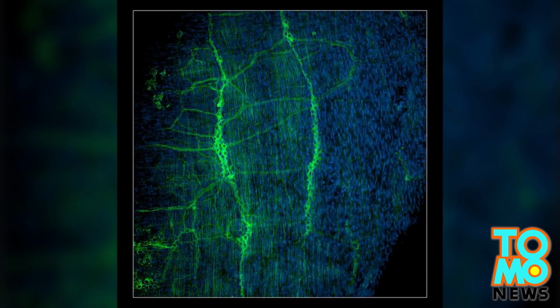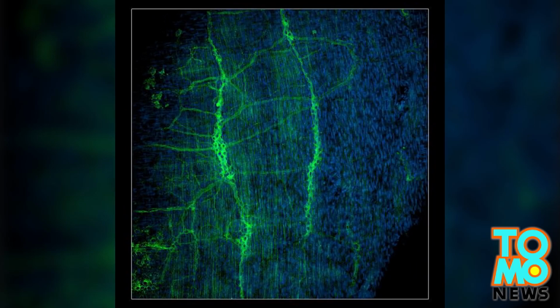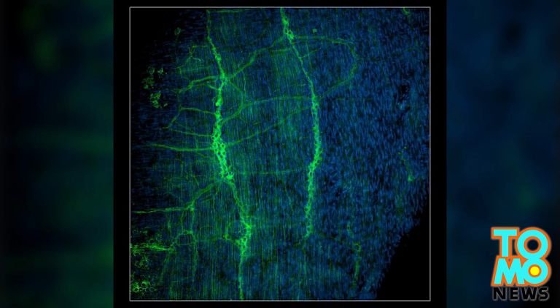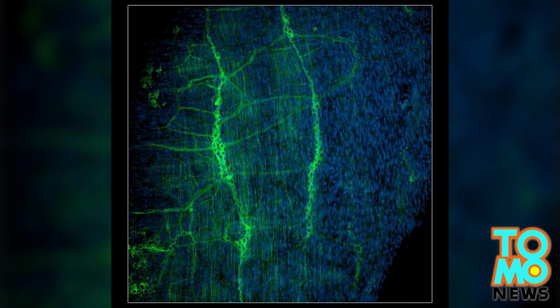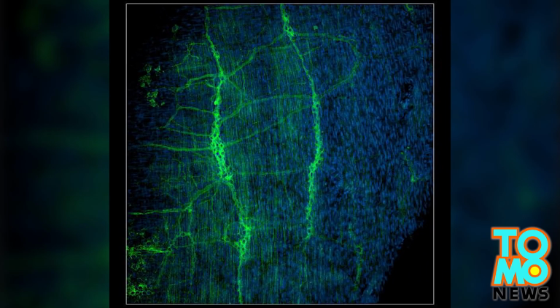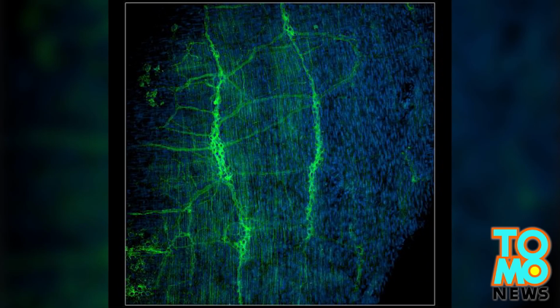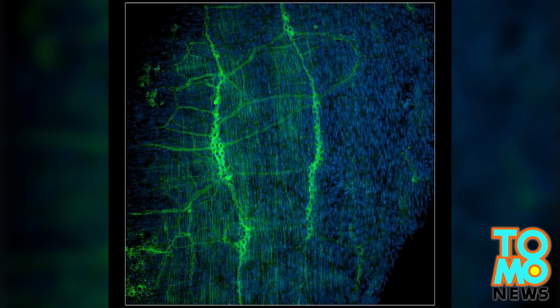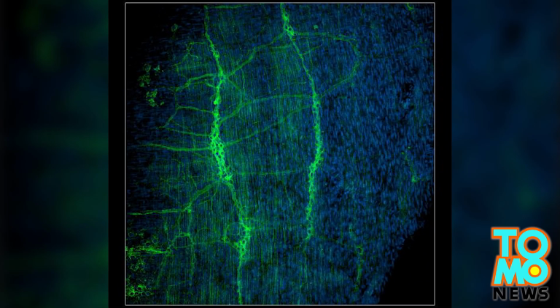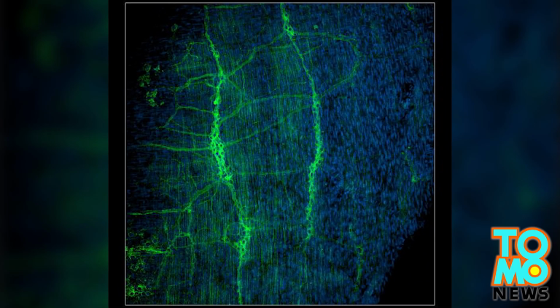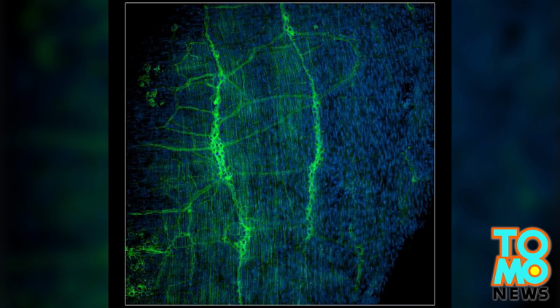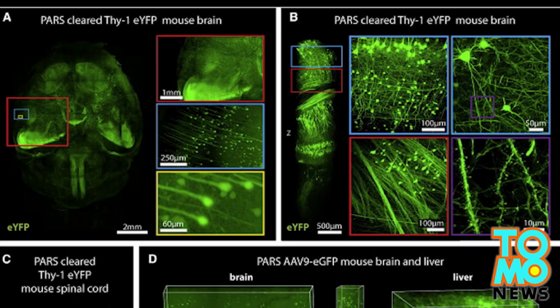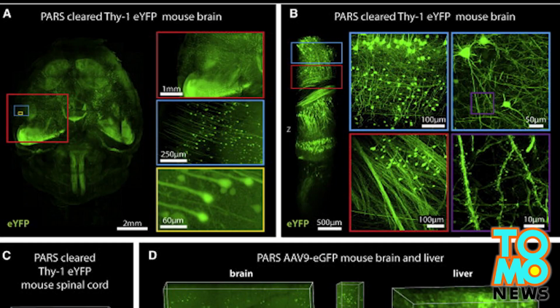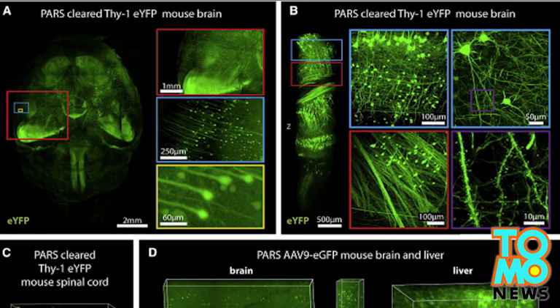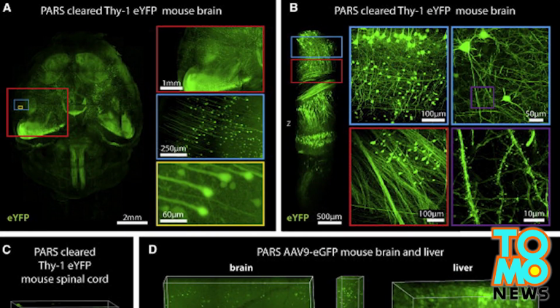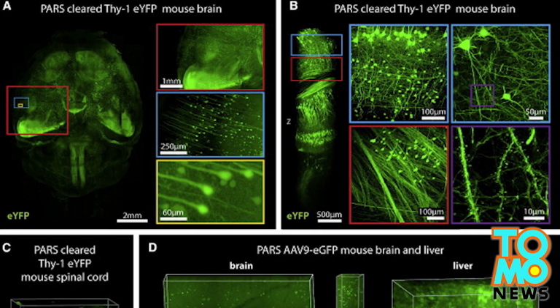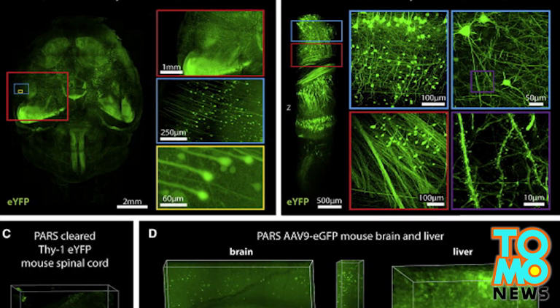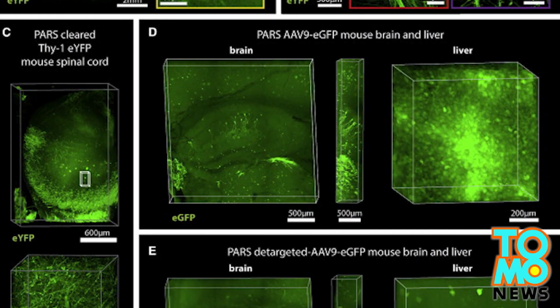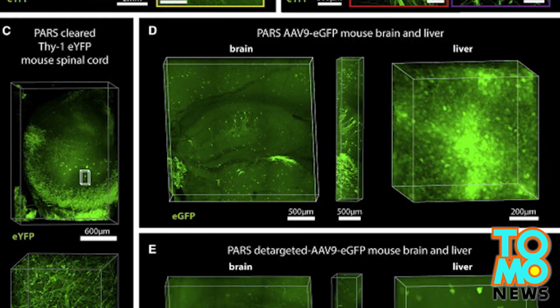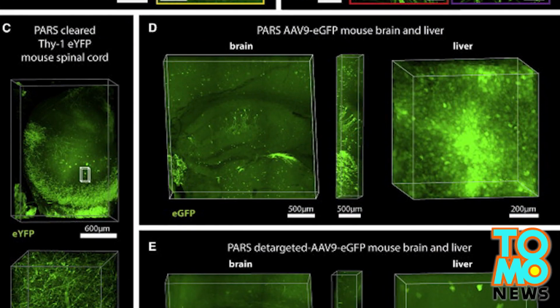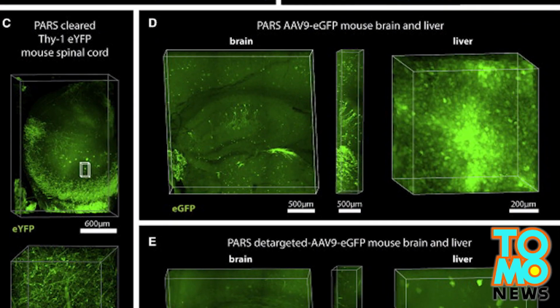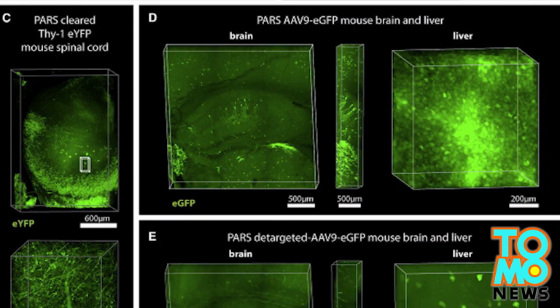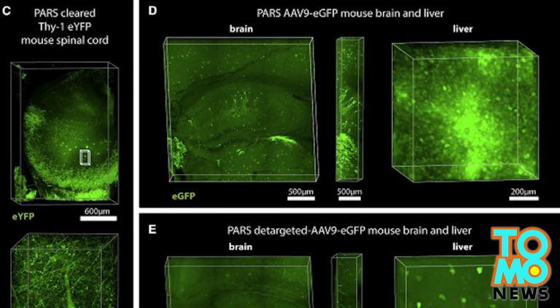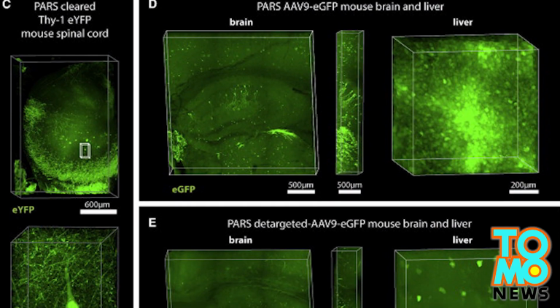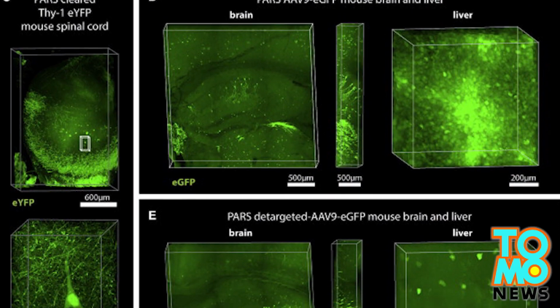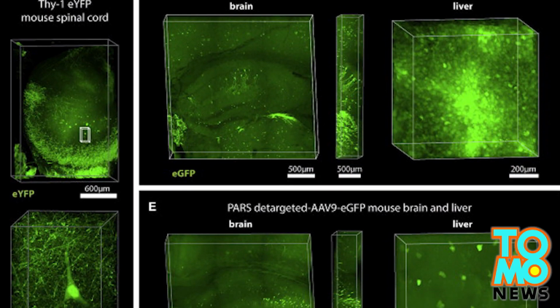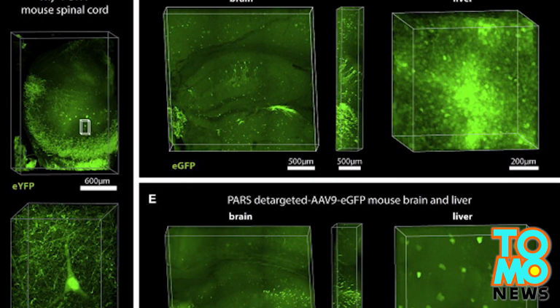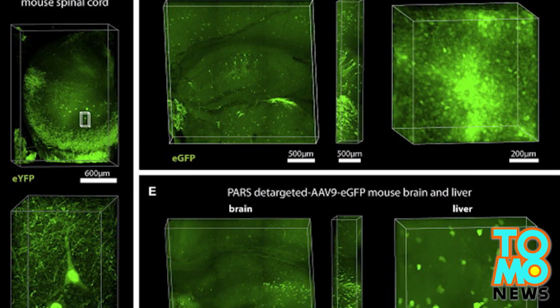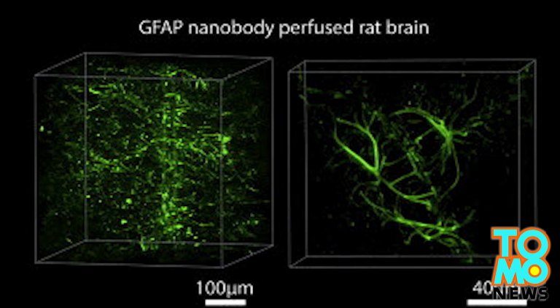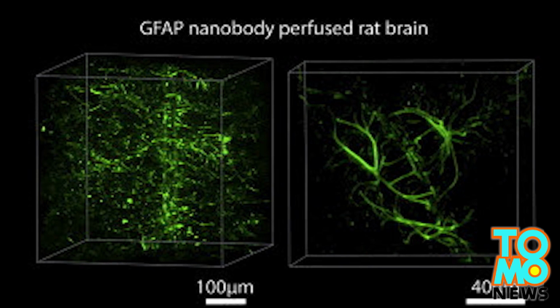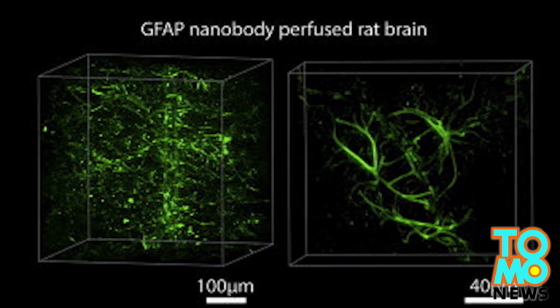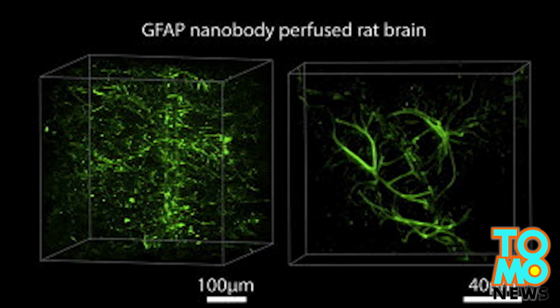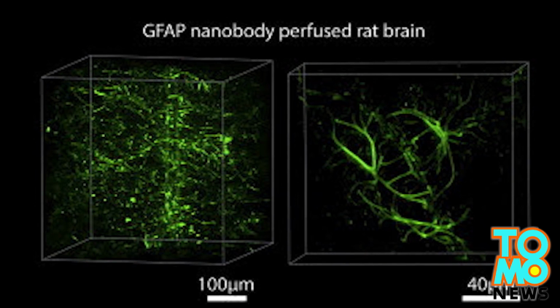The group is now using this method to map out the nervous system, tracing out where nerves extend in various neurological diseases.